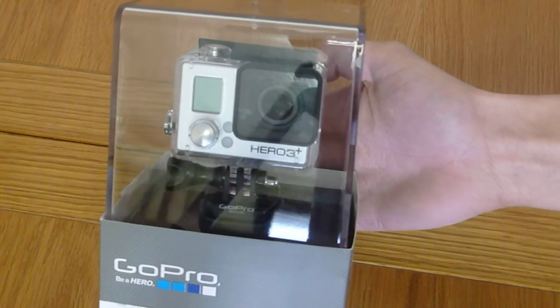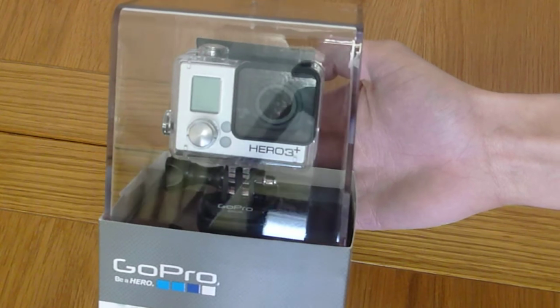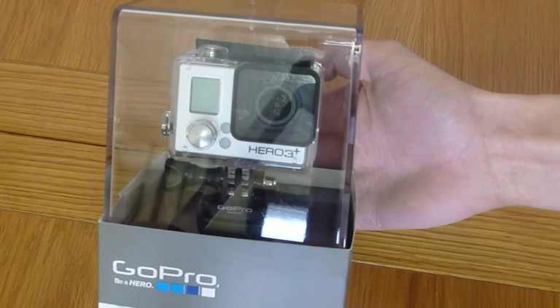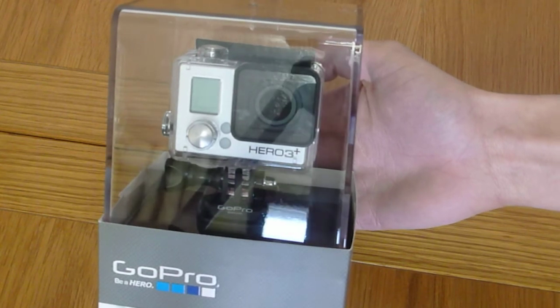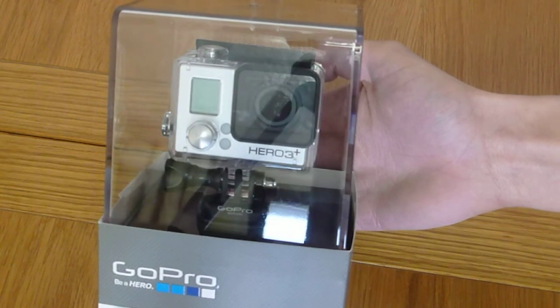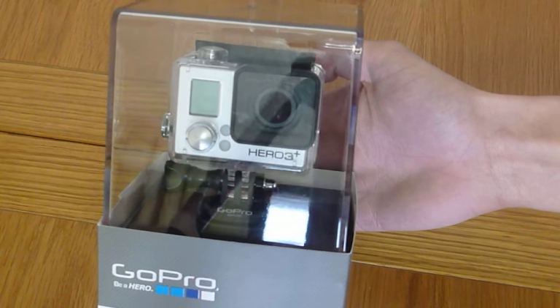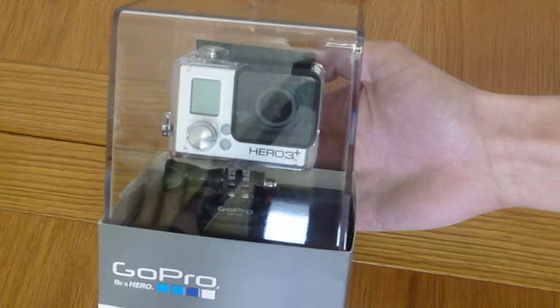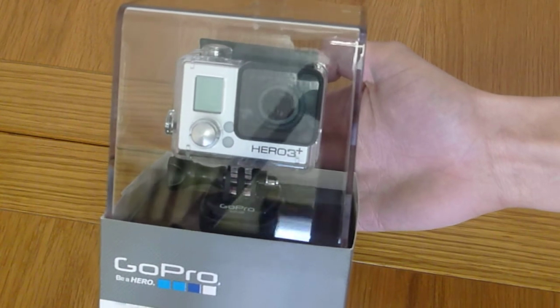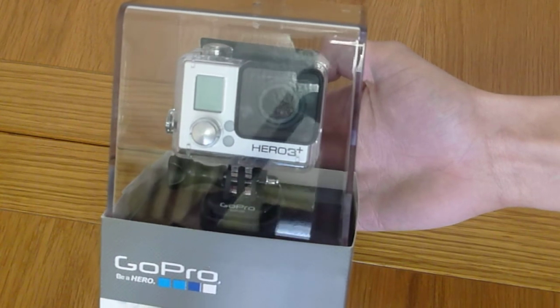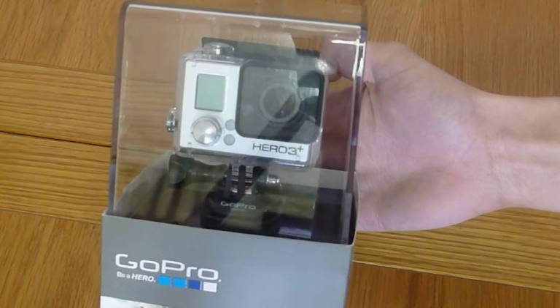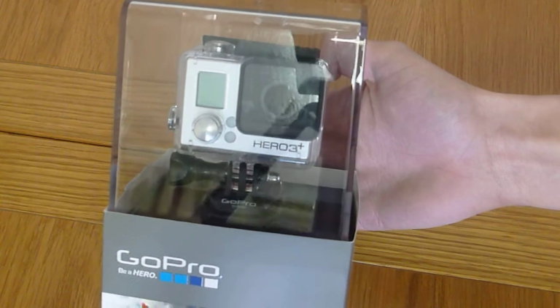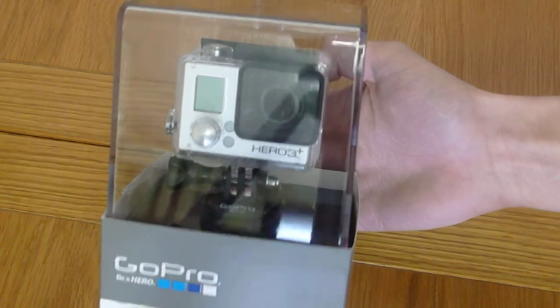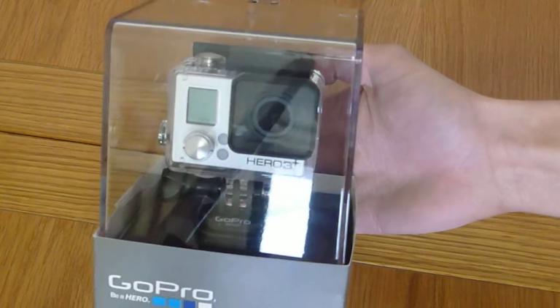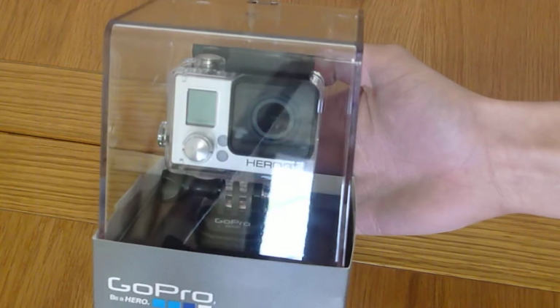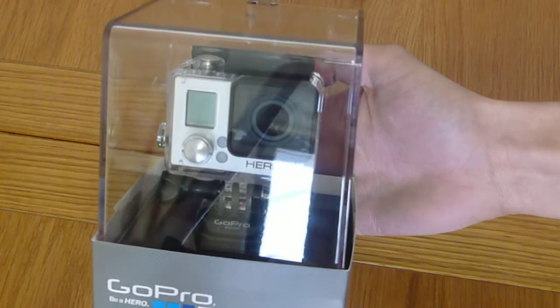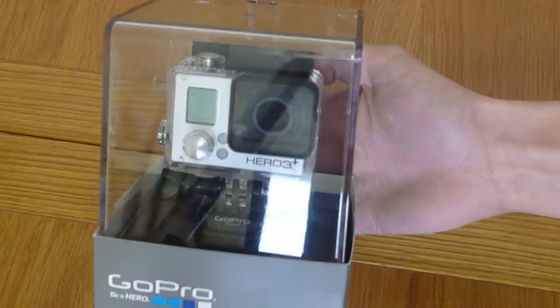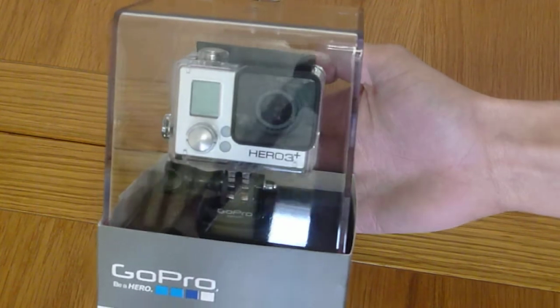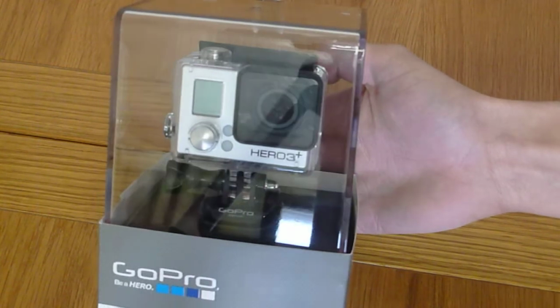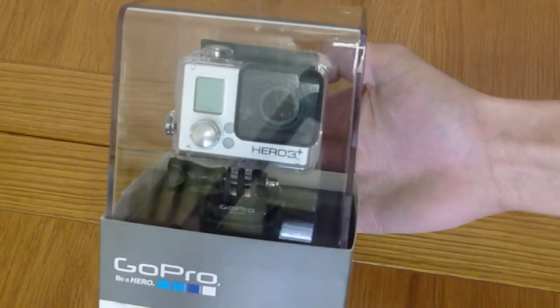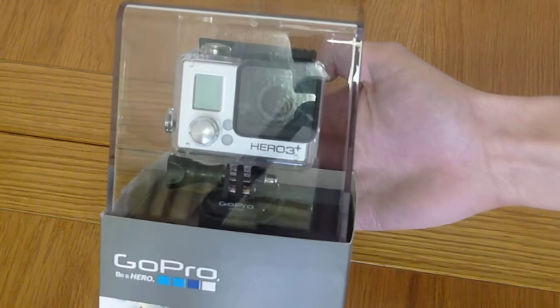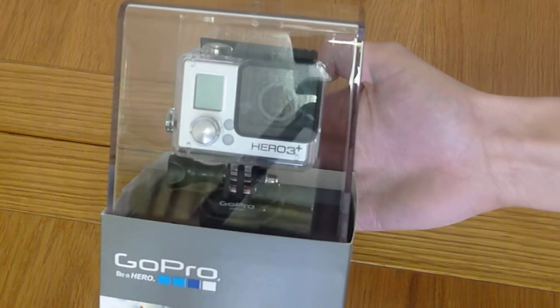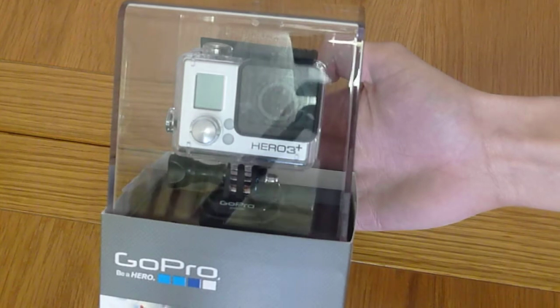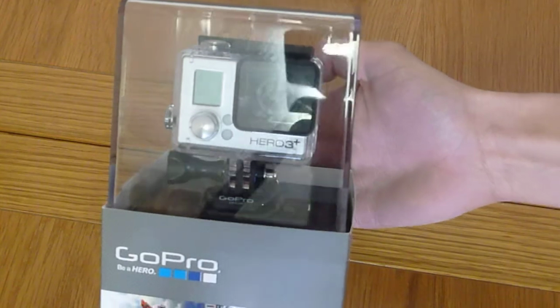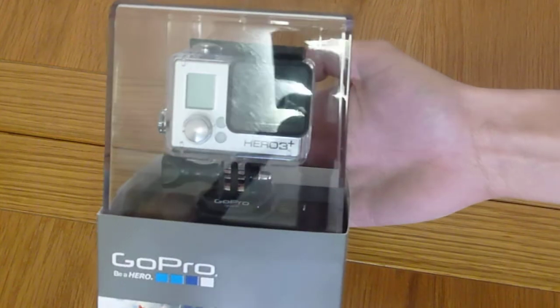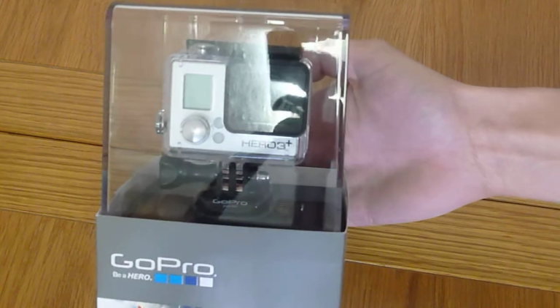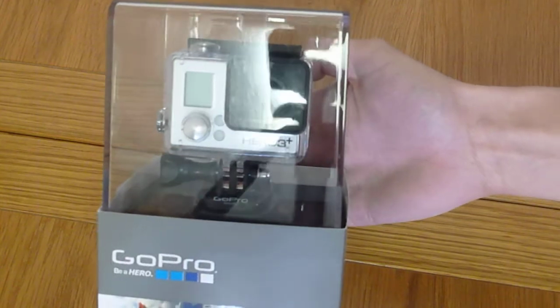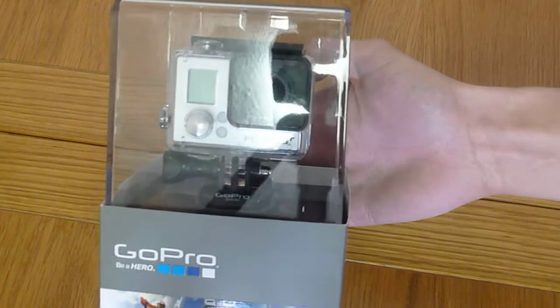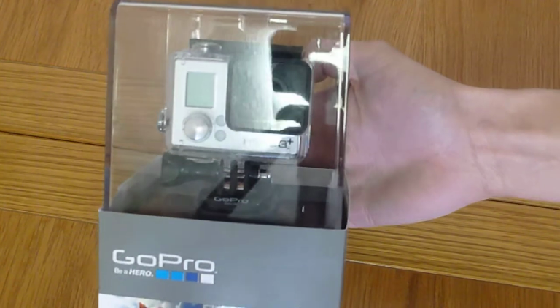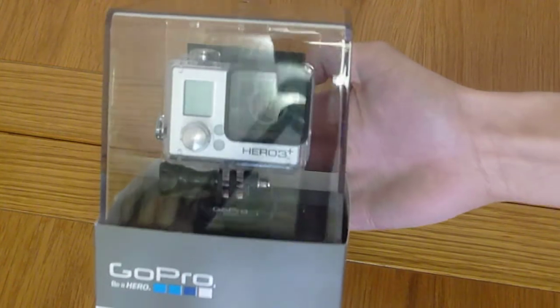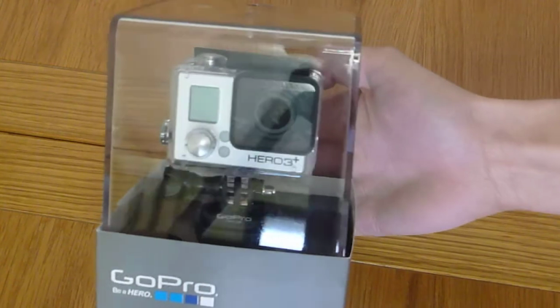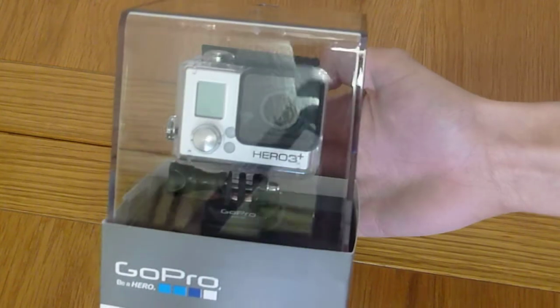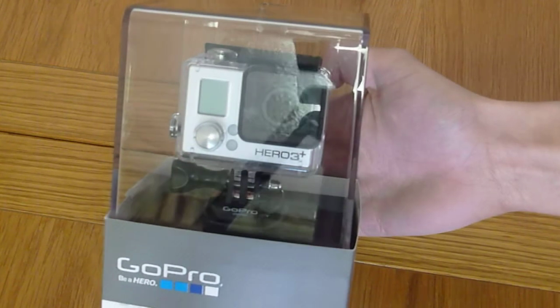However, they haven't arrived yet so I can't unbox them. I might just do a quick video to show you them when I get them.